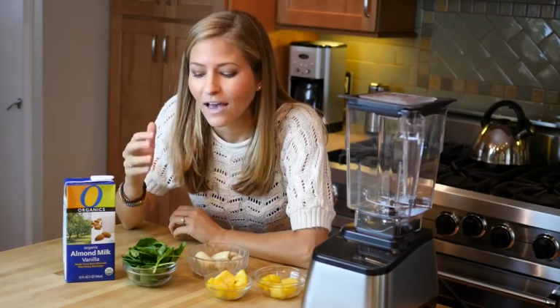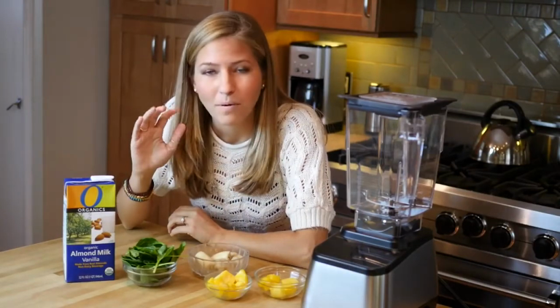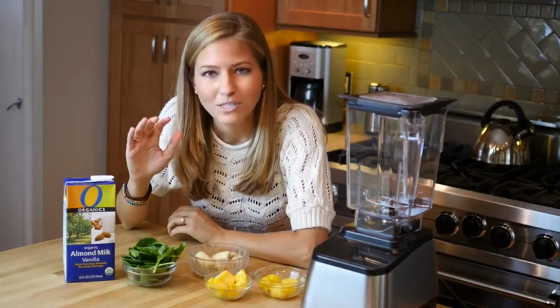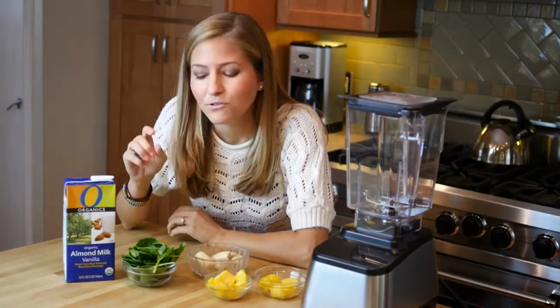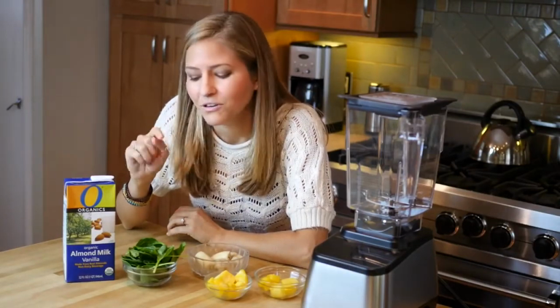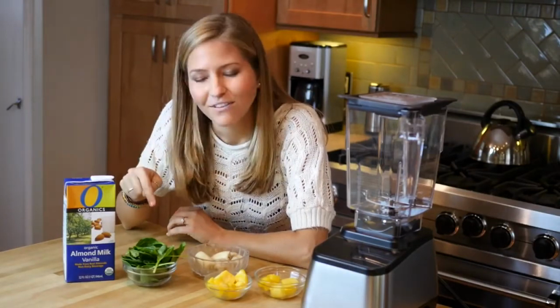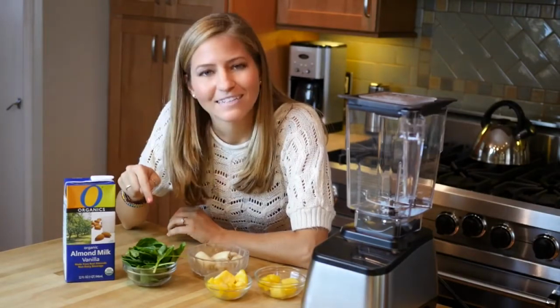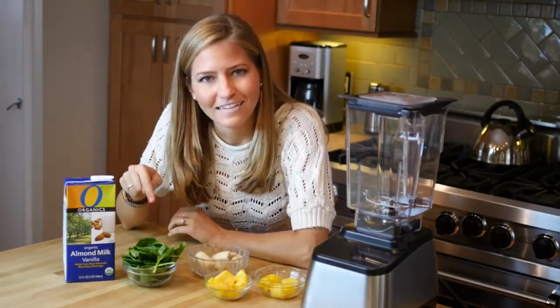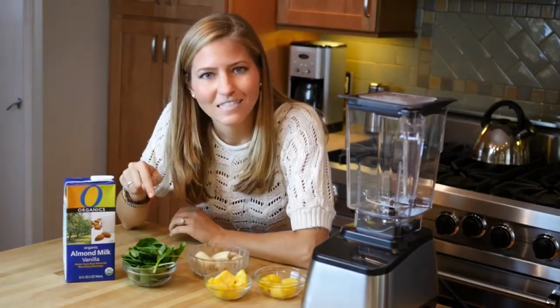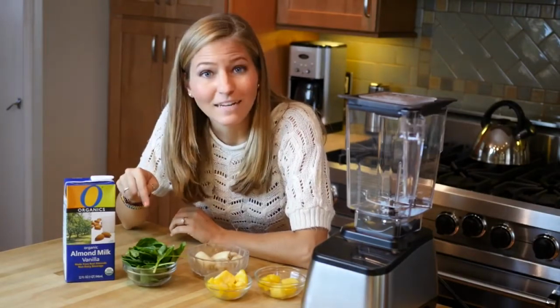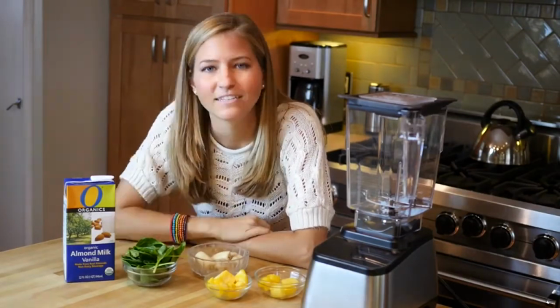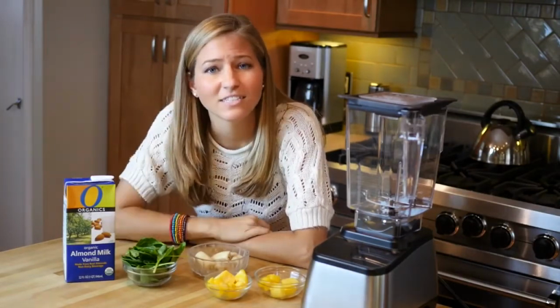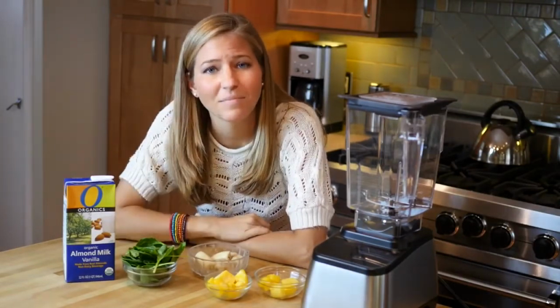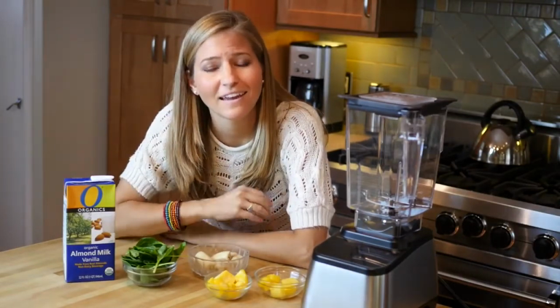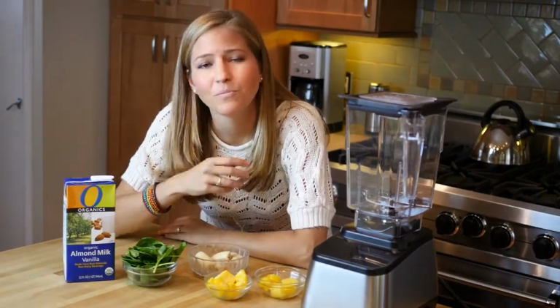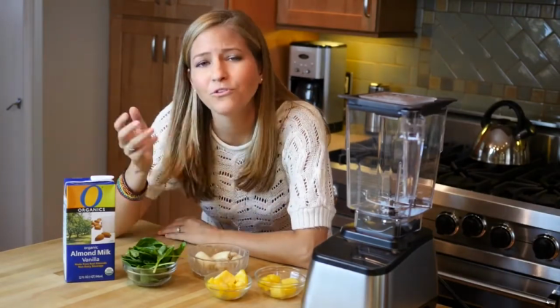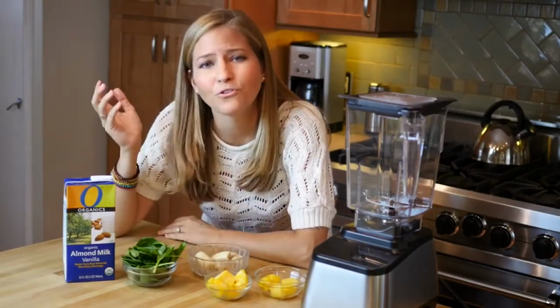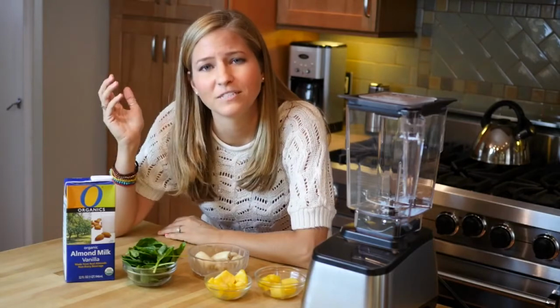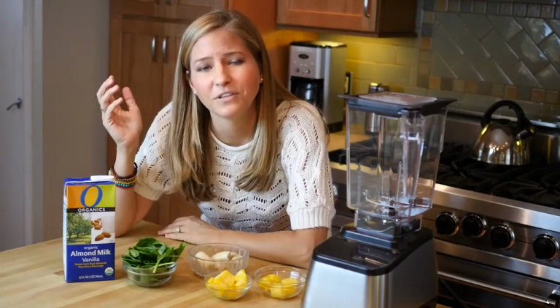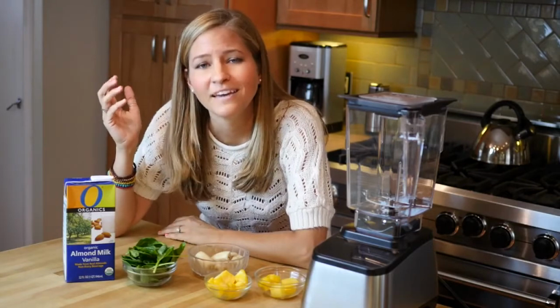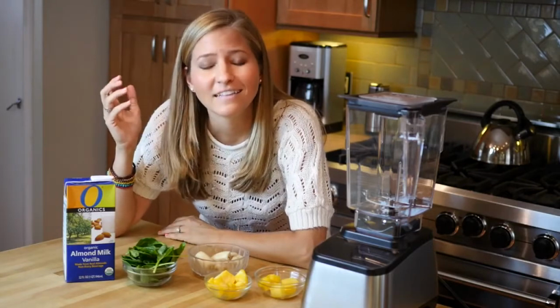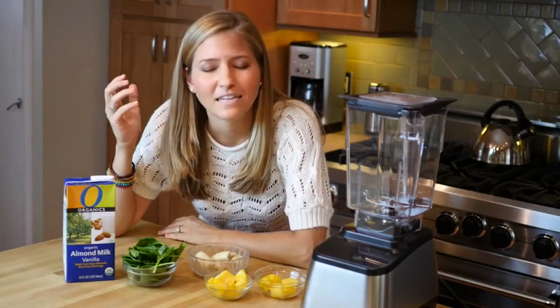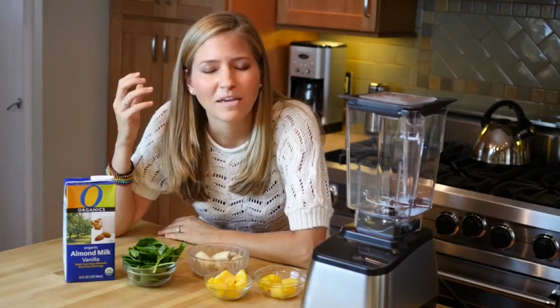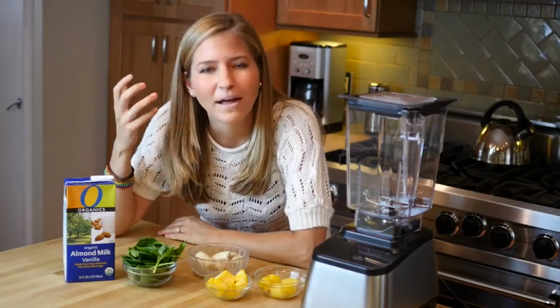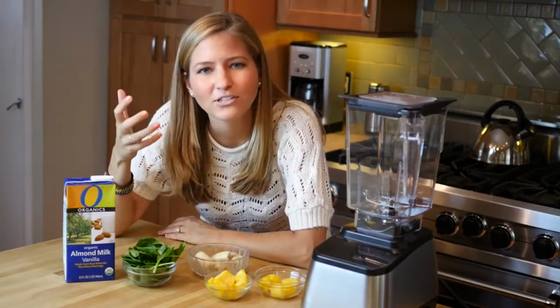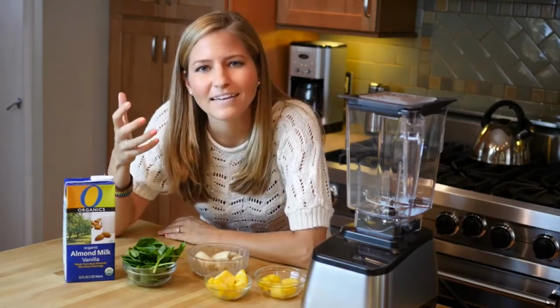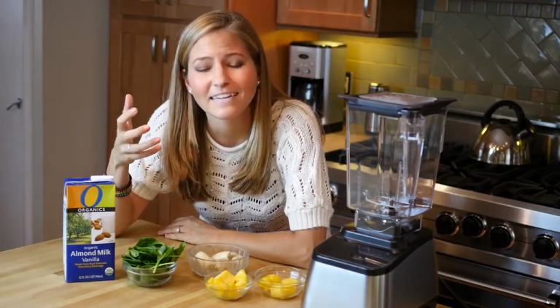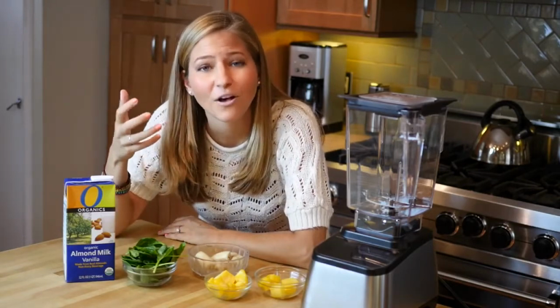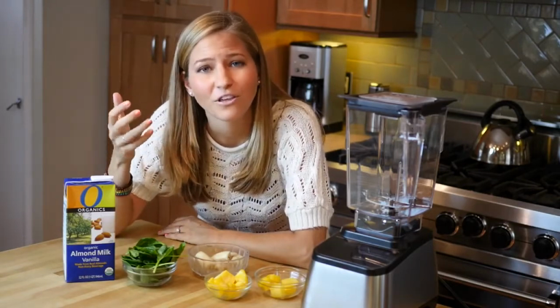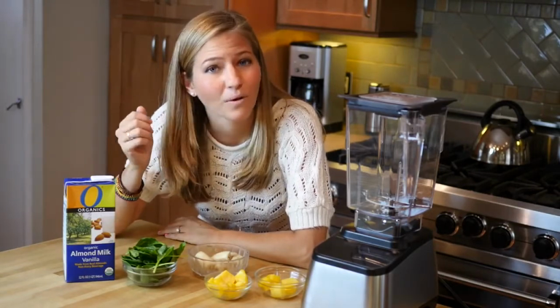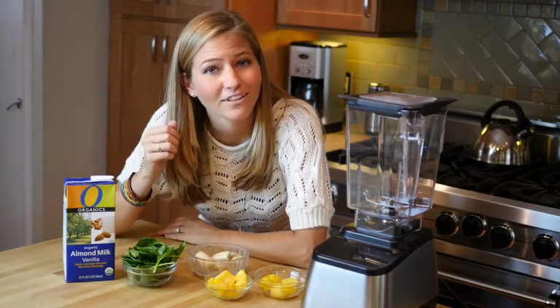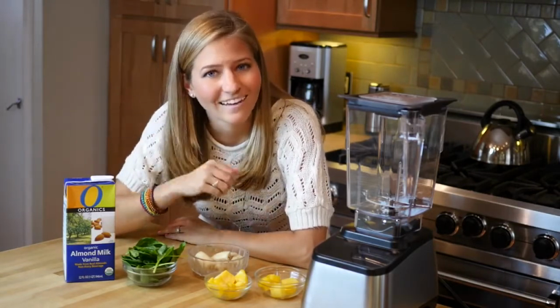I promise you you're not even going to taste the spinach. It's just gonna make it a beautiful green smoothie. It's gonna make you energized and healthy throughout the day.